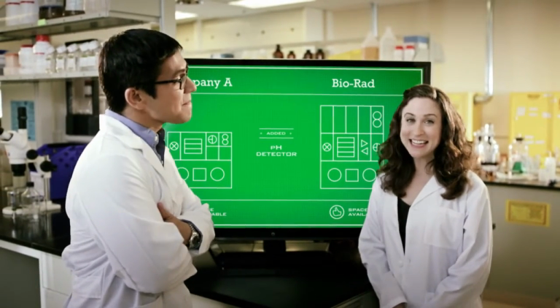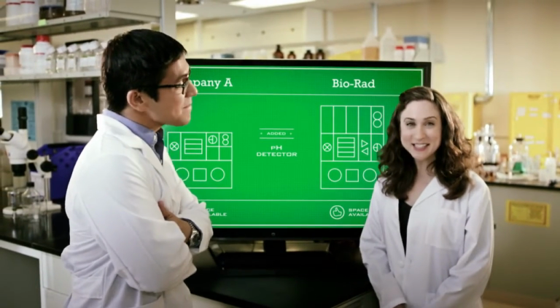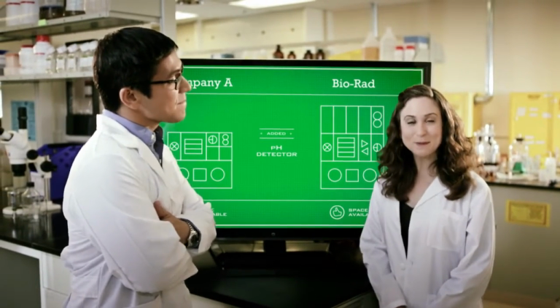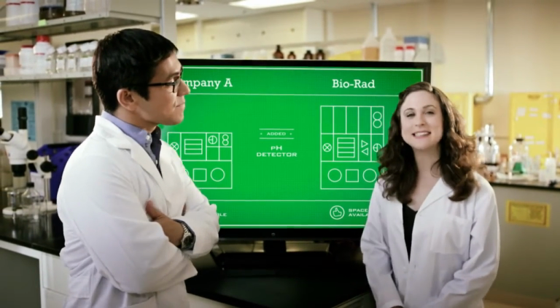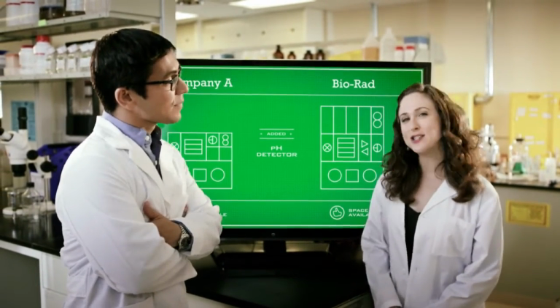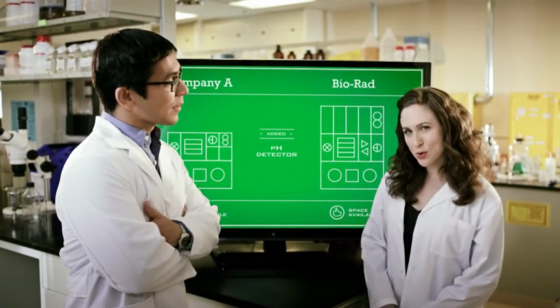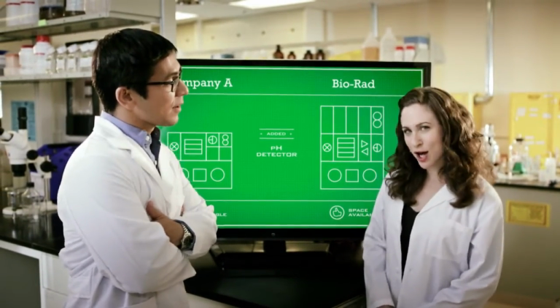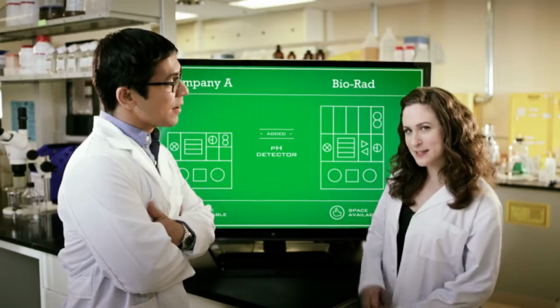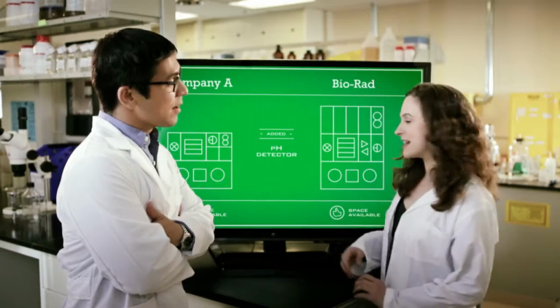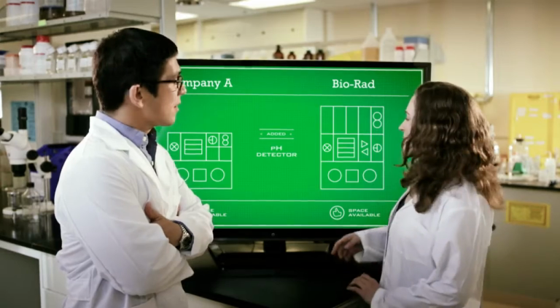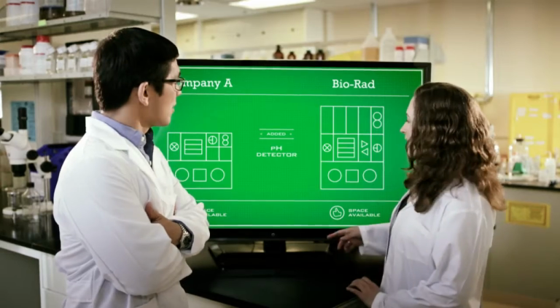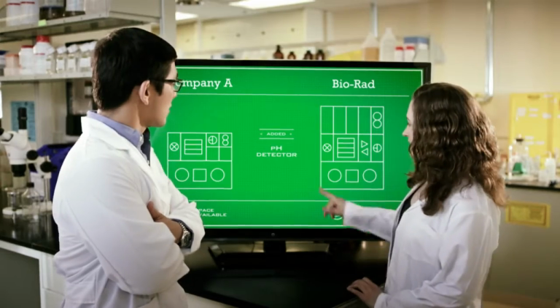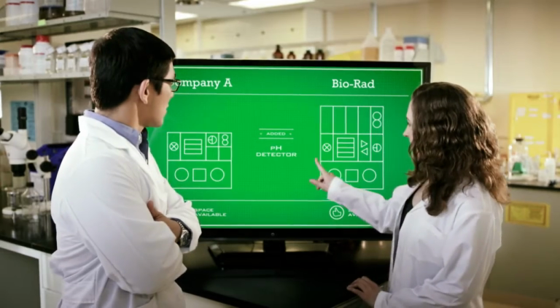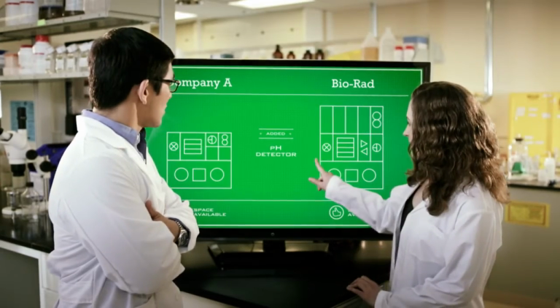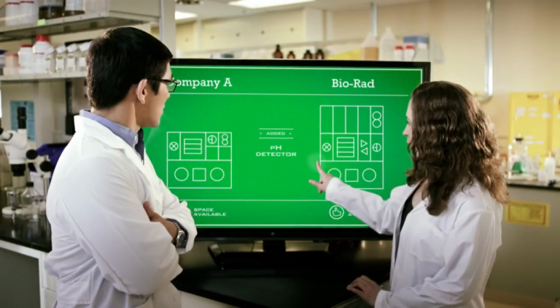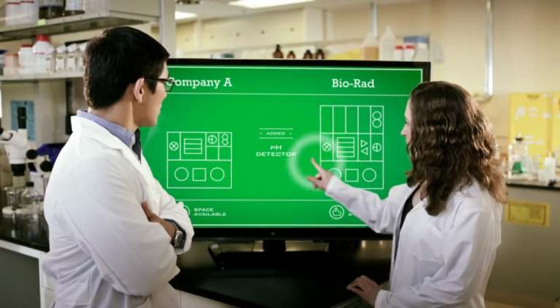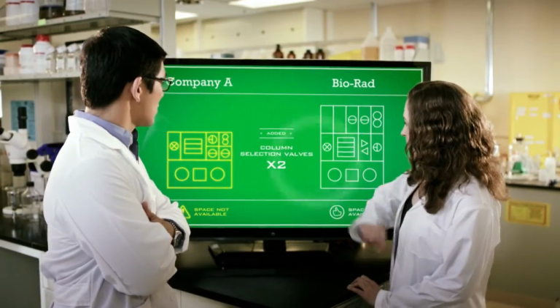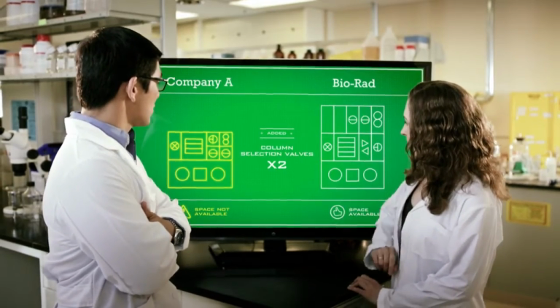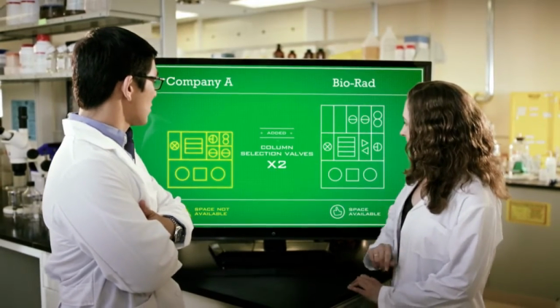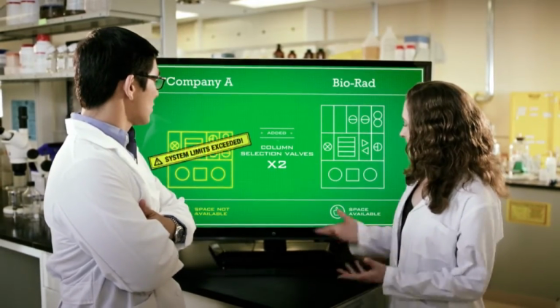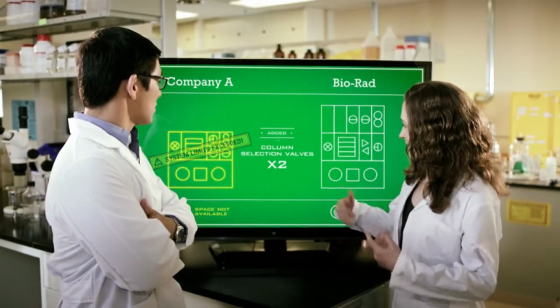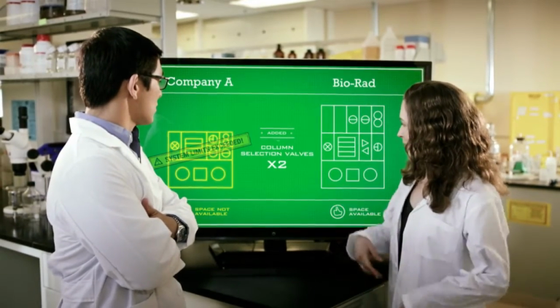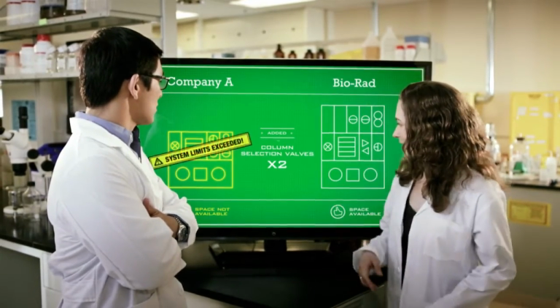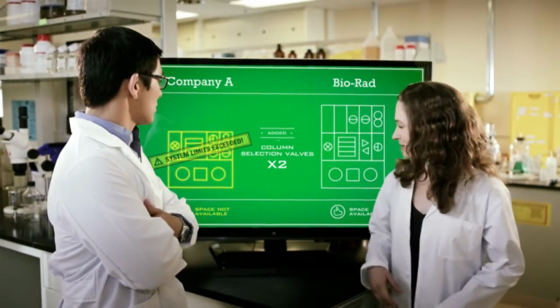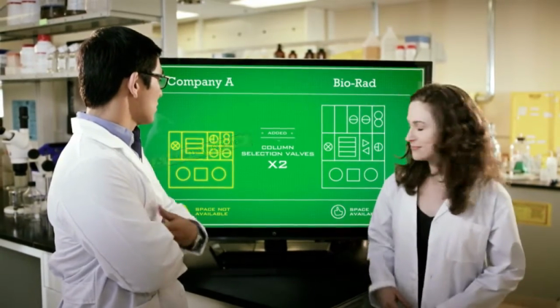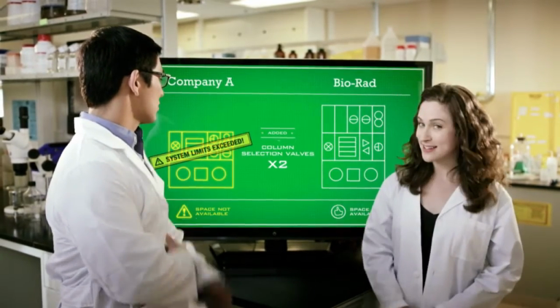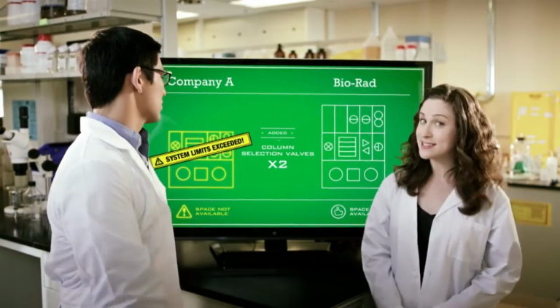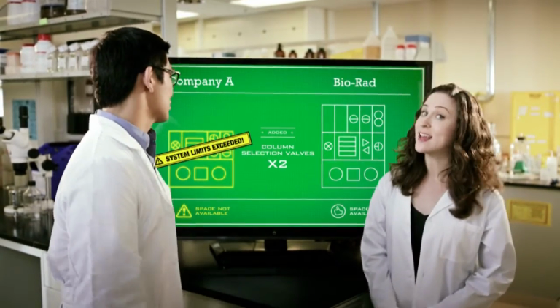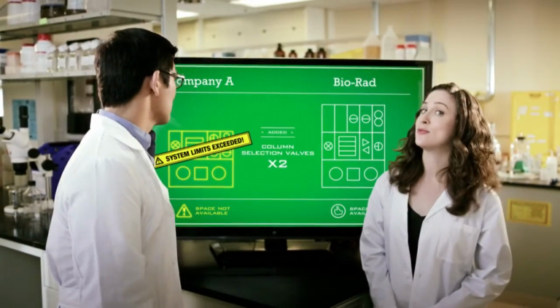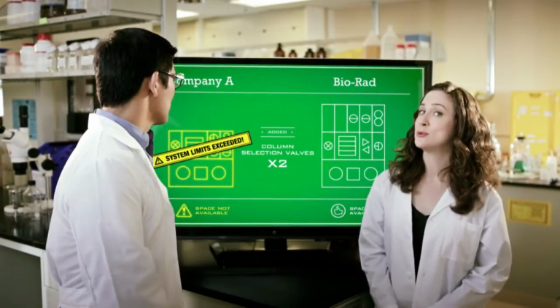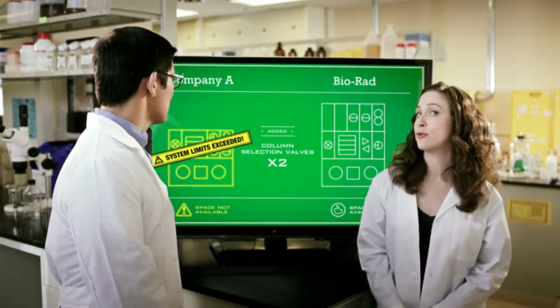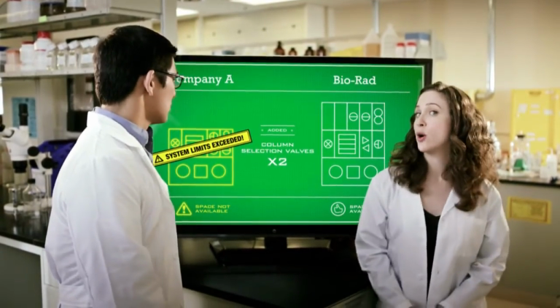Next up, let's add two column selection valves like so. And voila, I still have room to grow. How's your system doing?